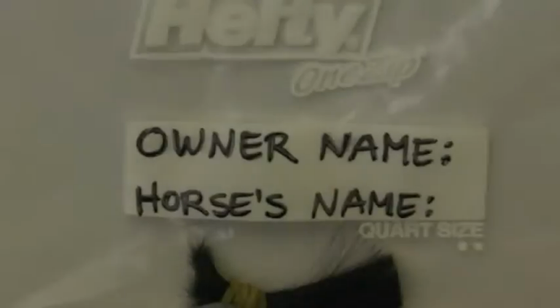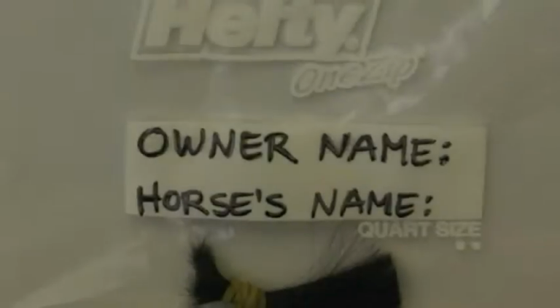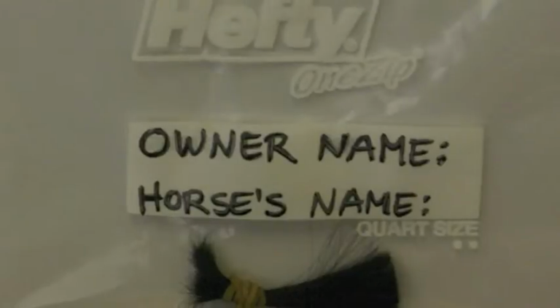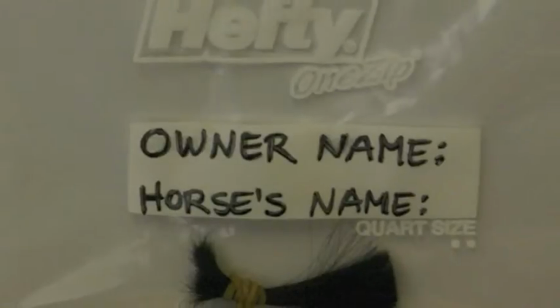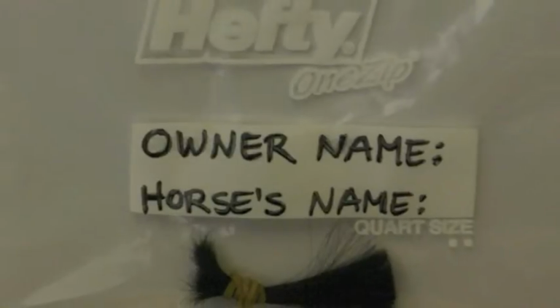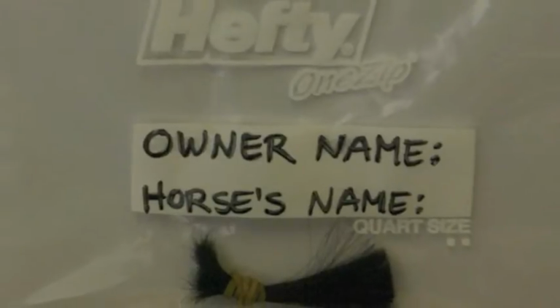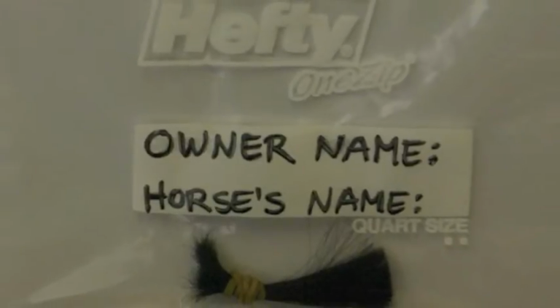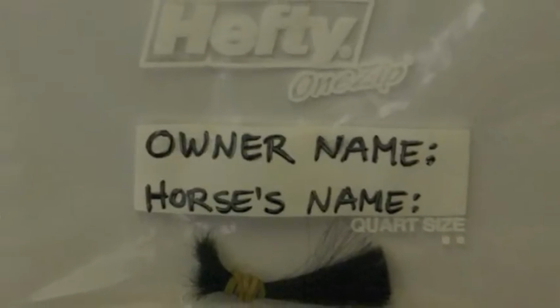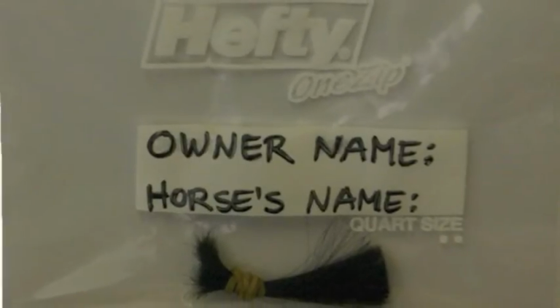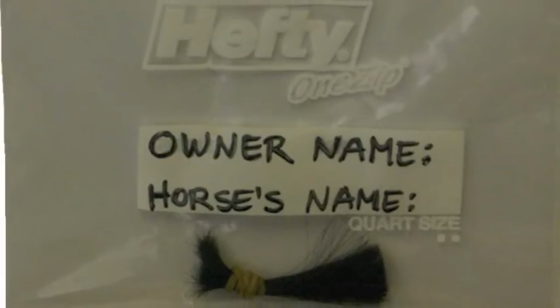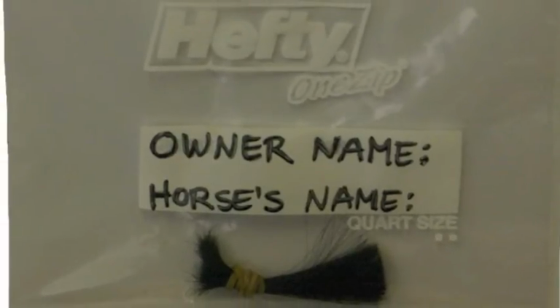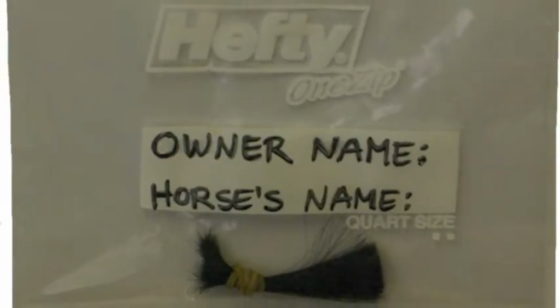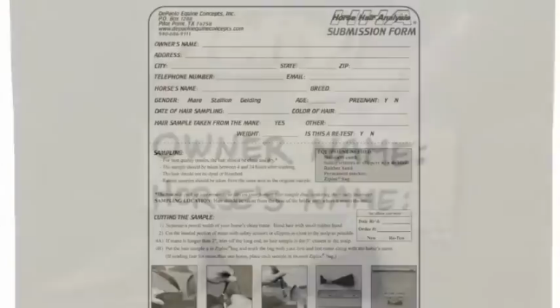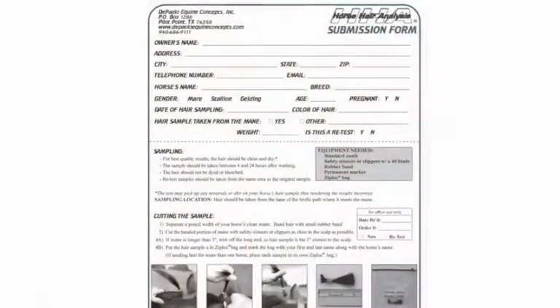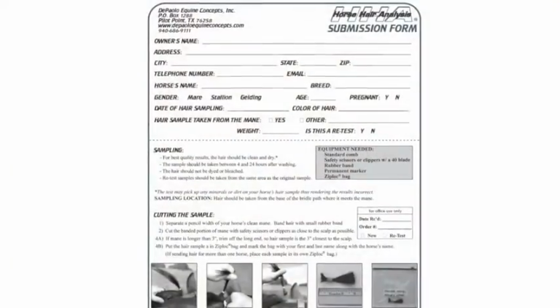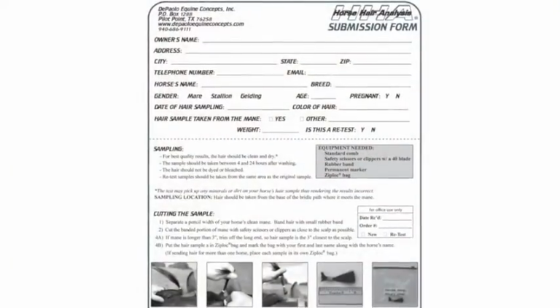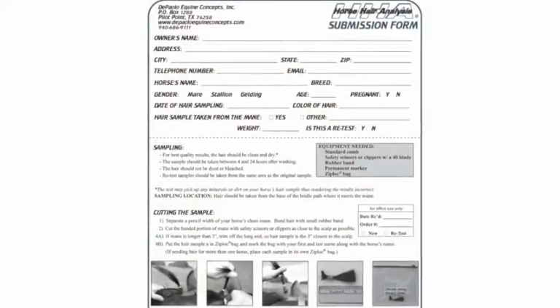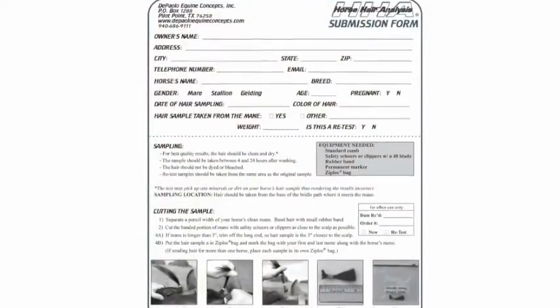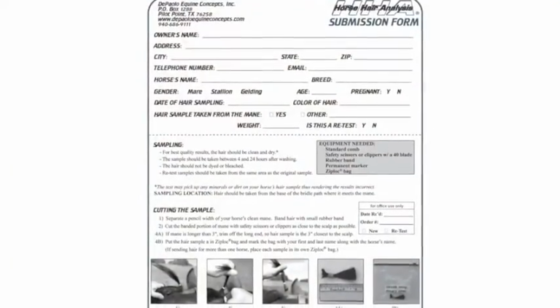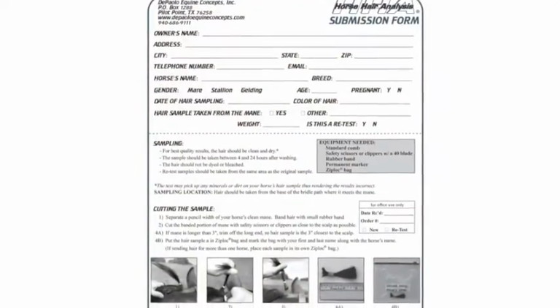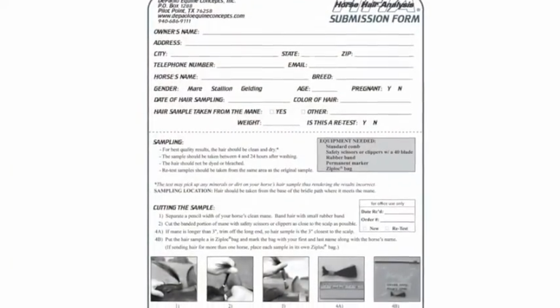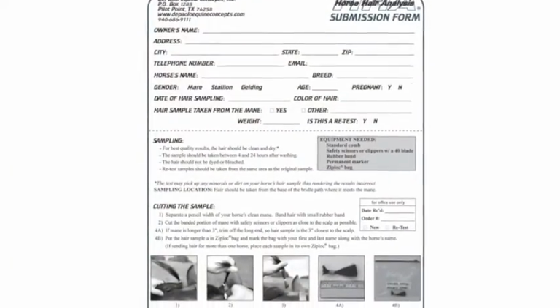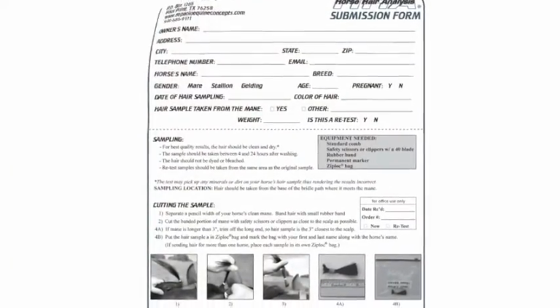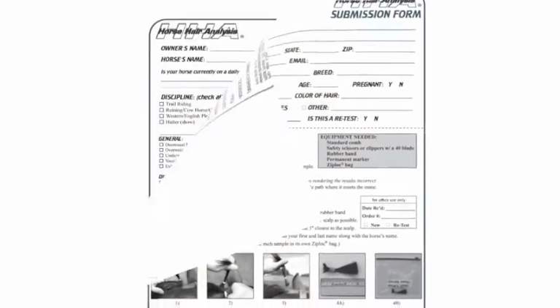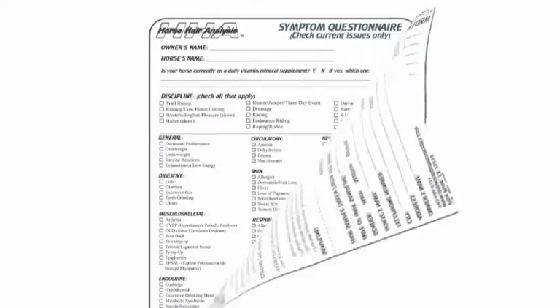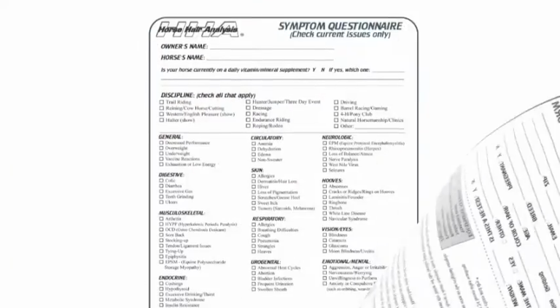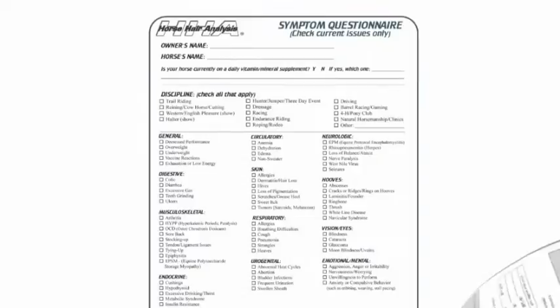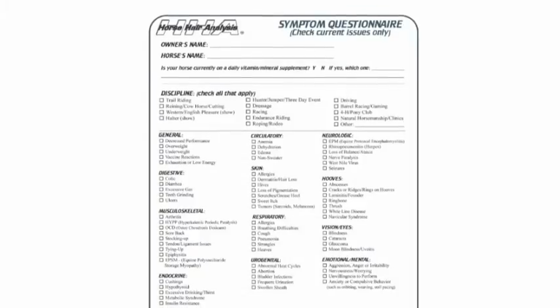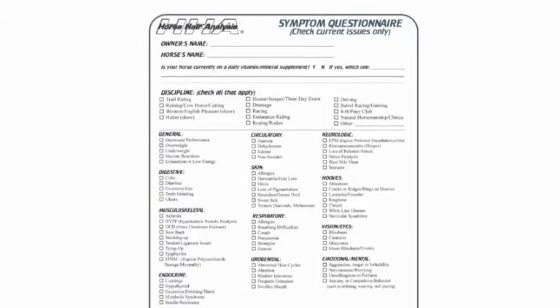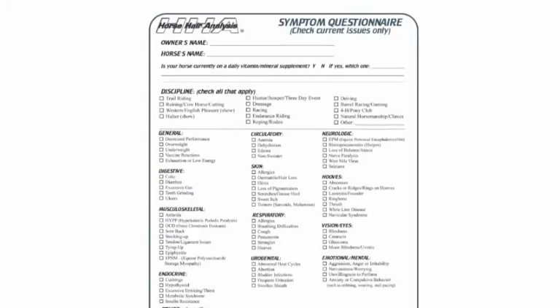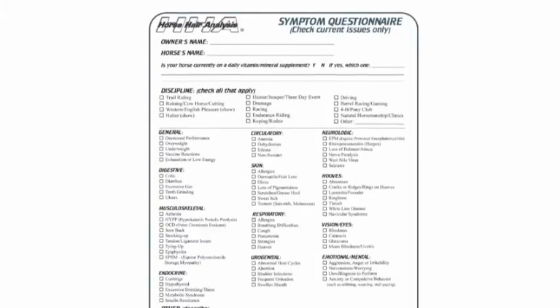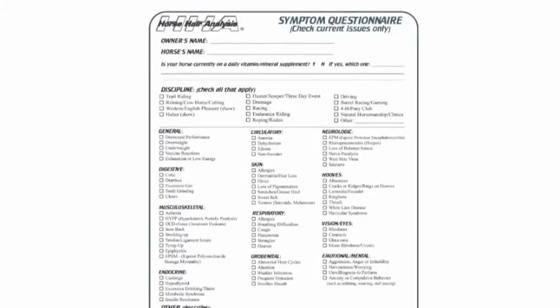Place the hair sample, the submission form, and the symptom questionnaire in an envelope and mail it to the specified address.